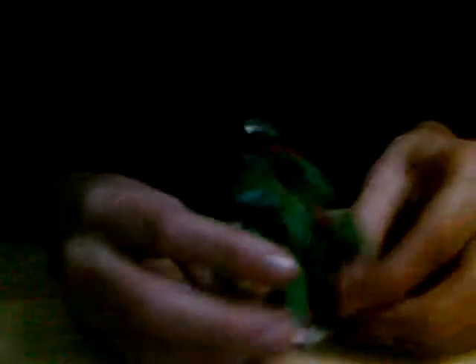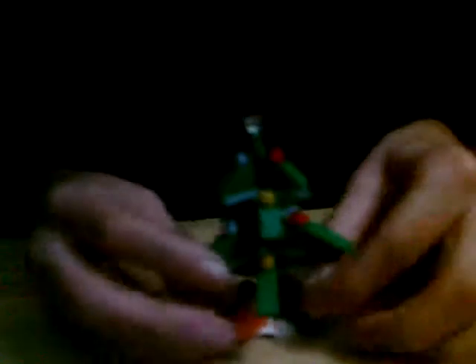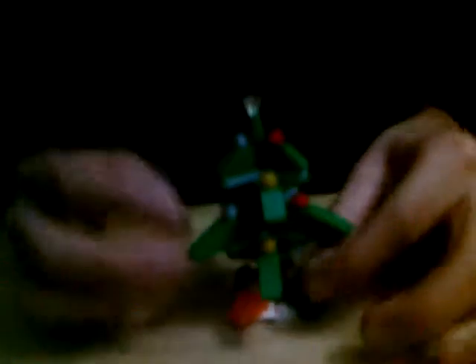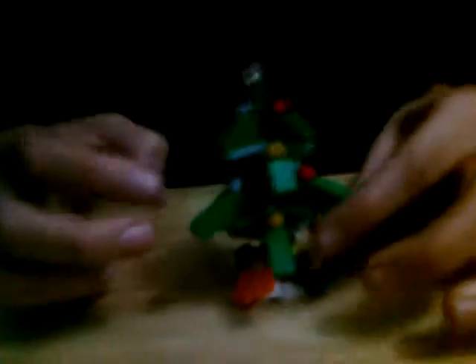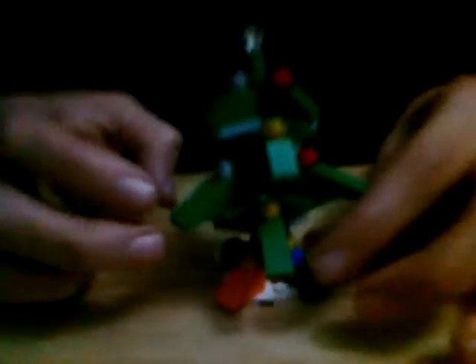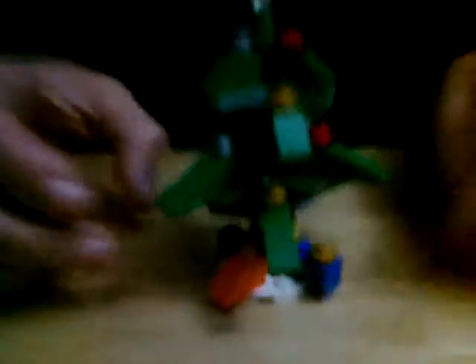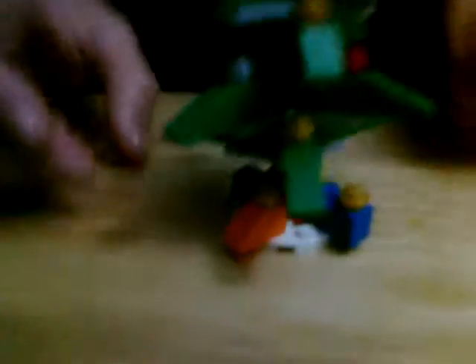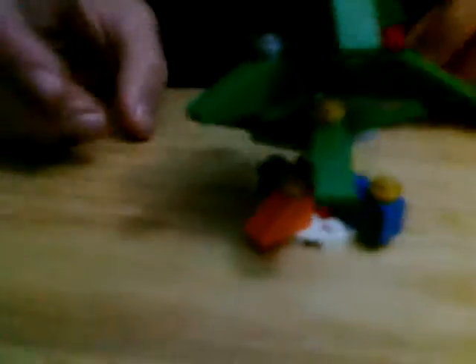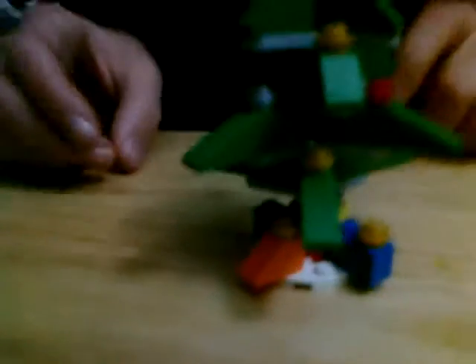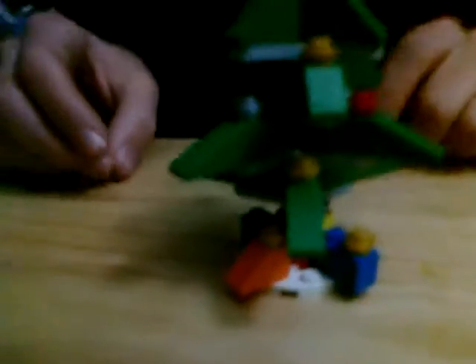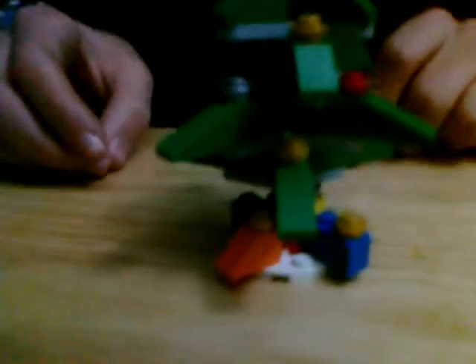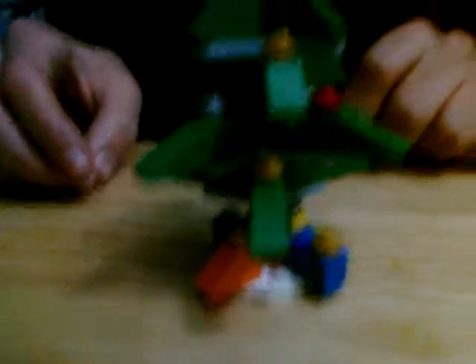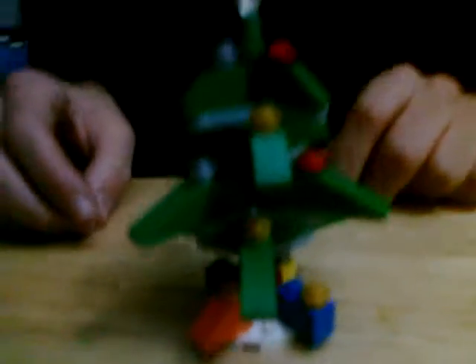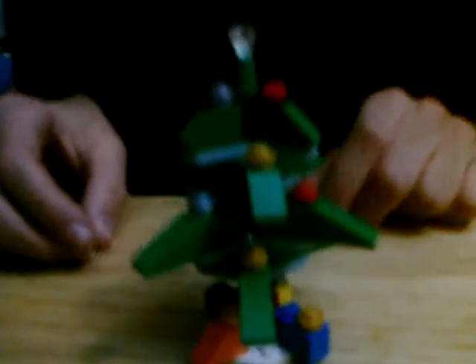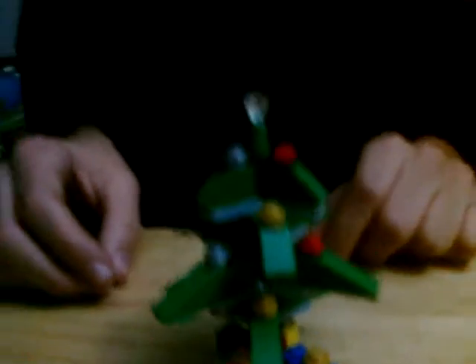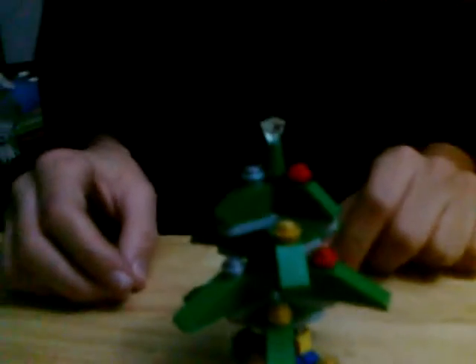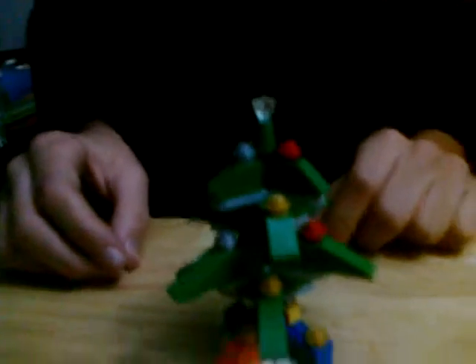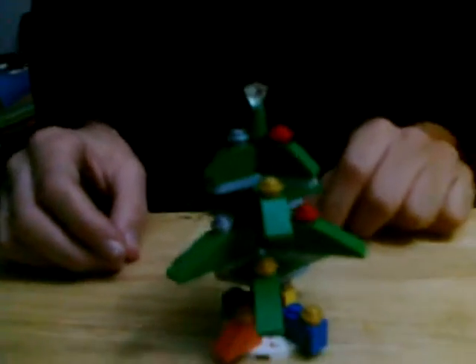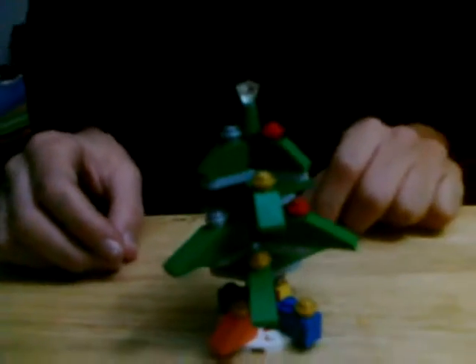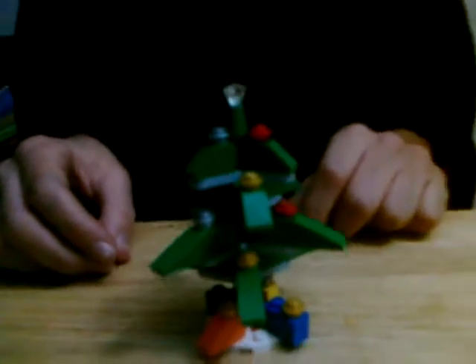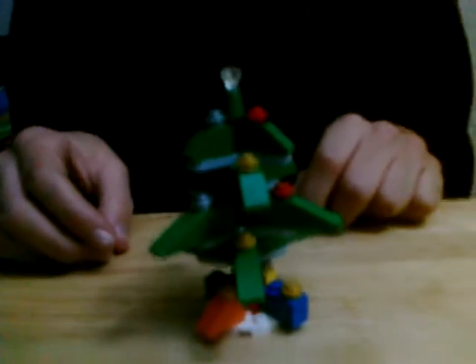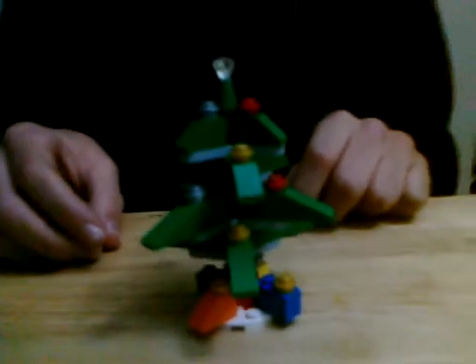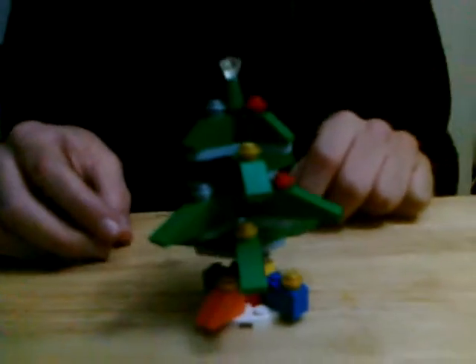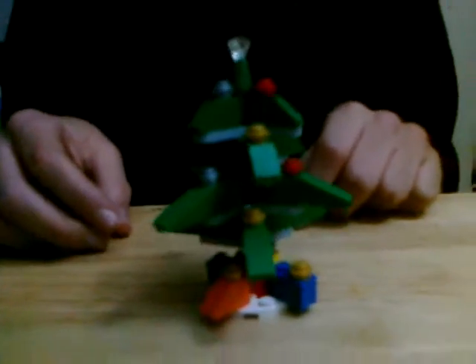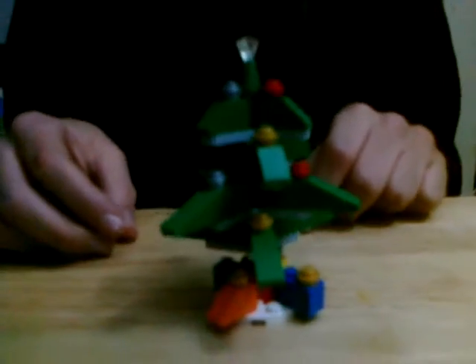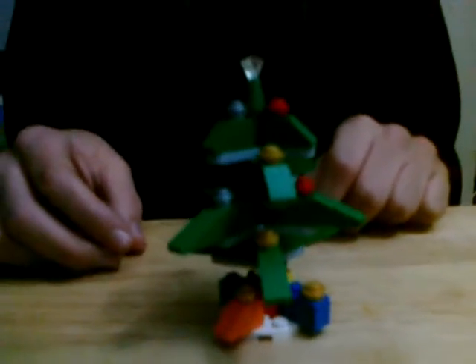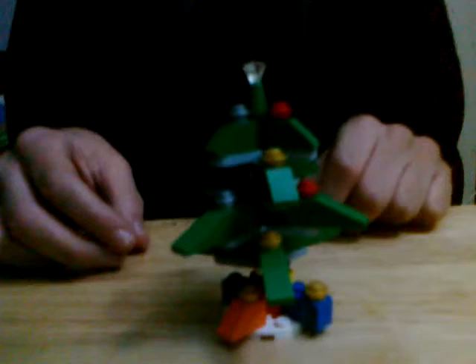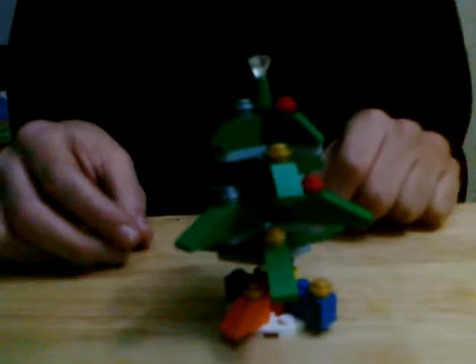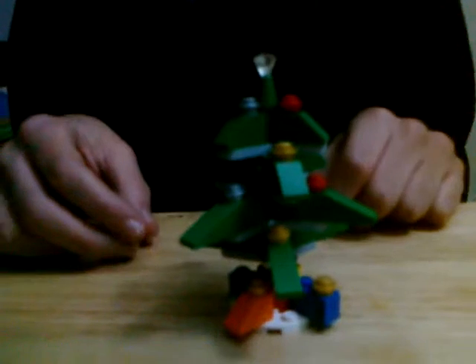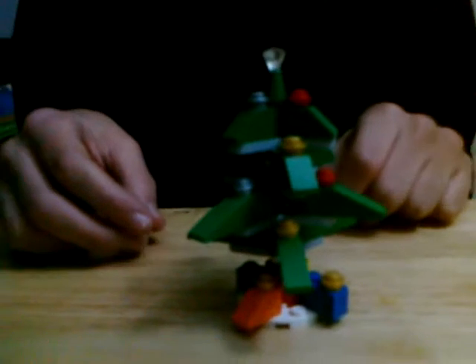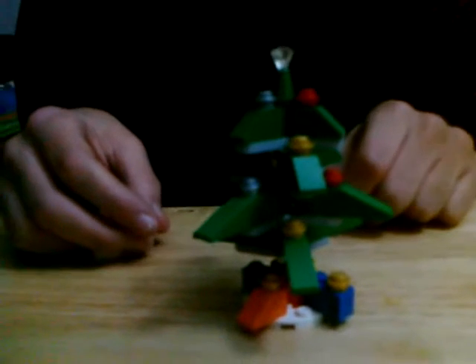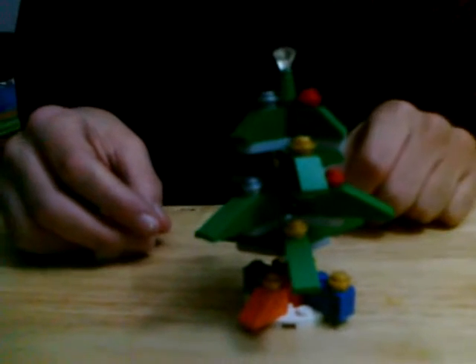And there's the Christmas tree. Thanks for watching.